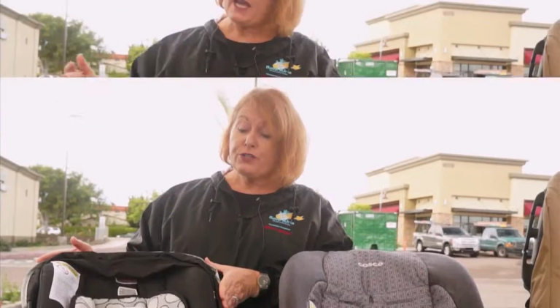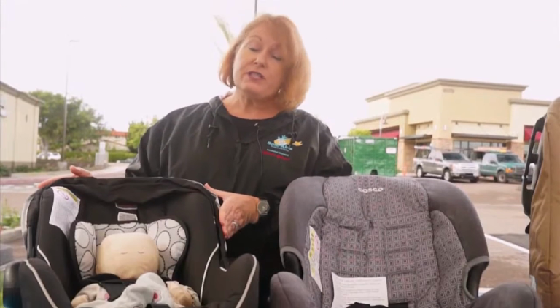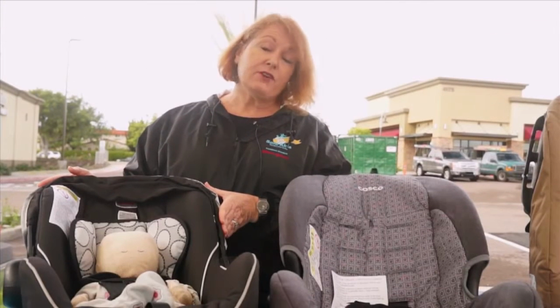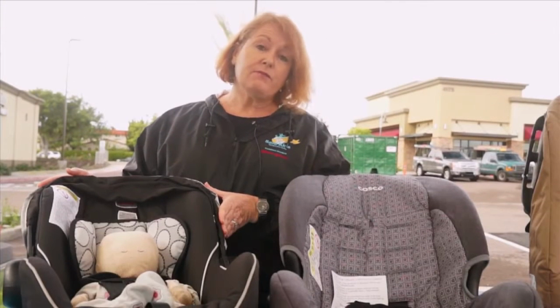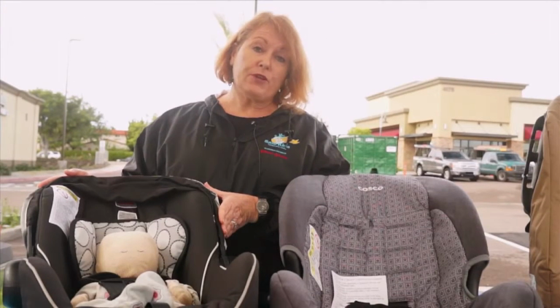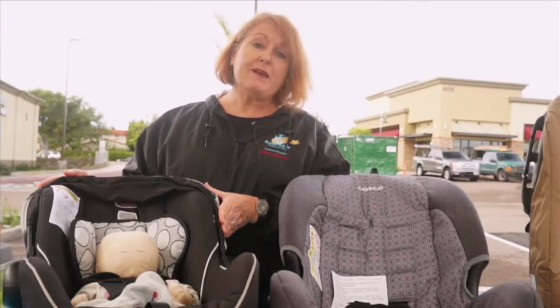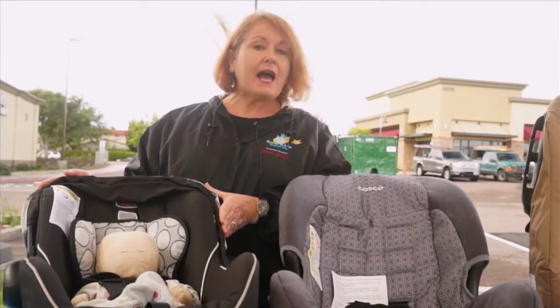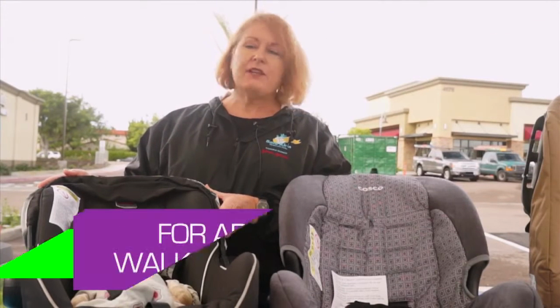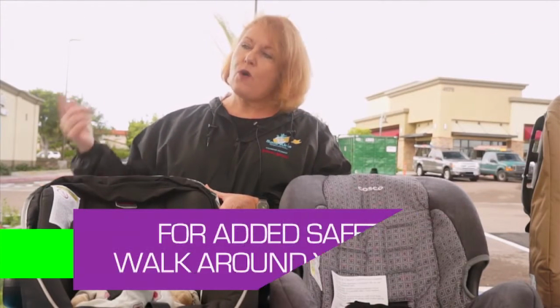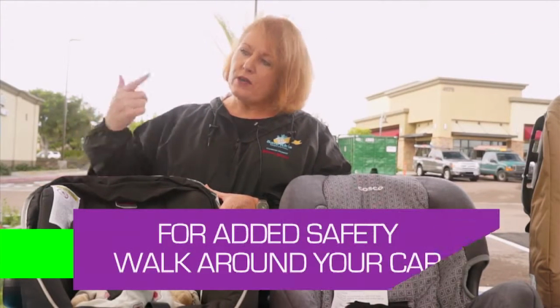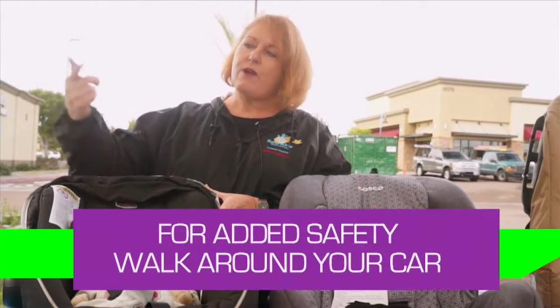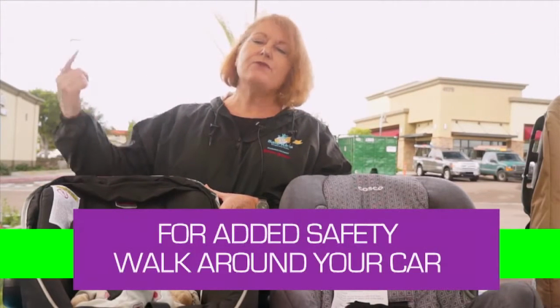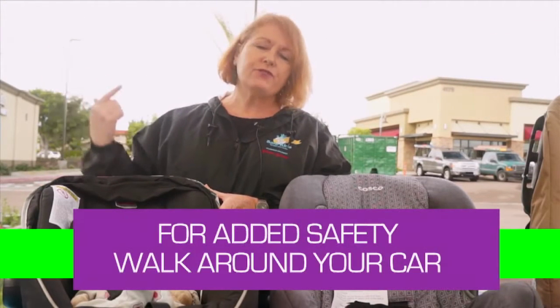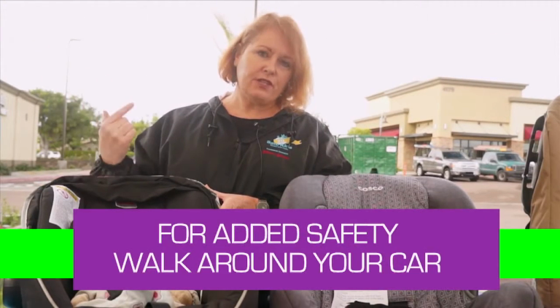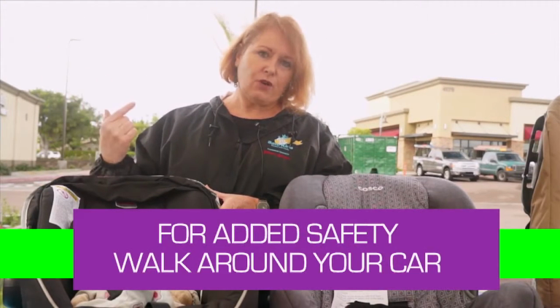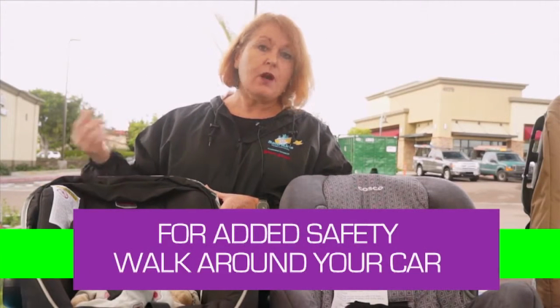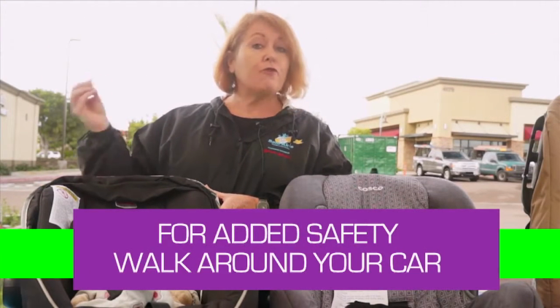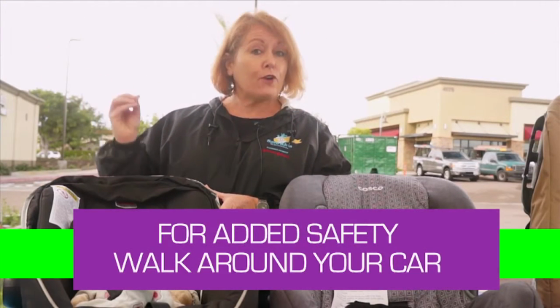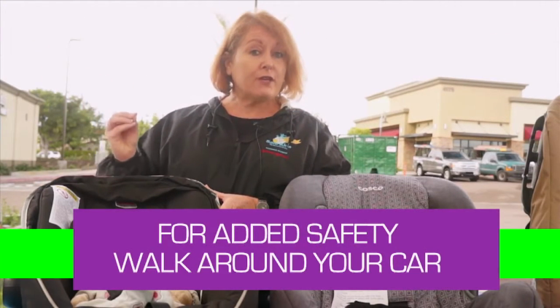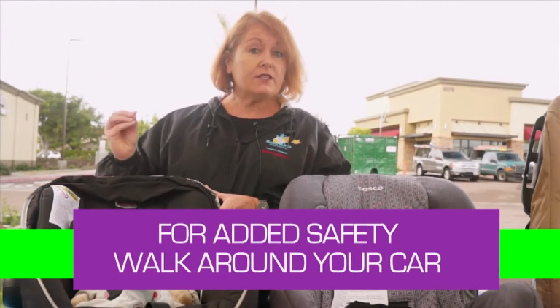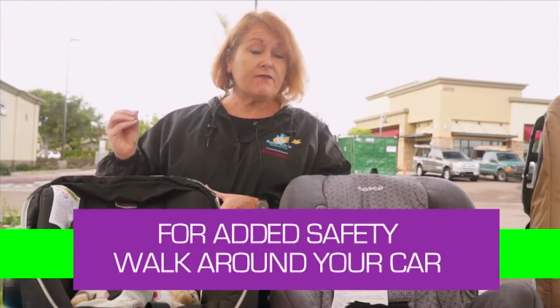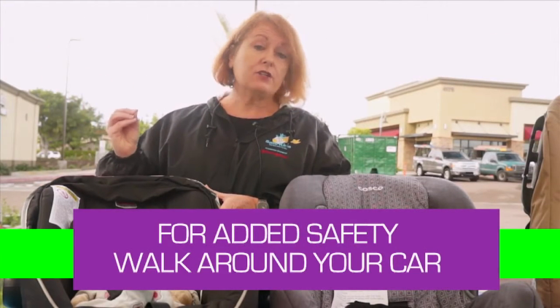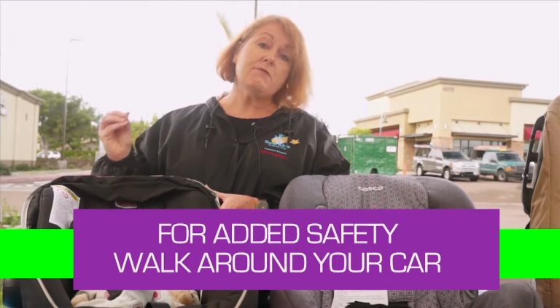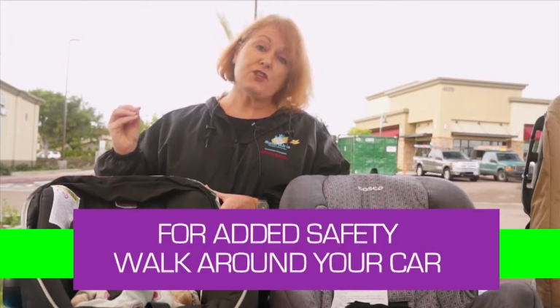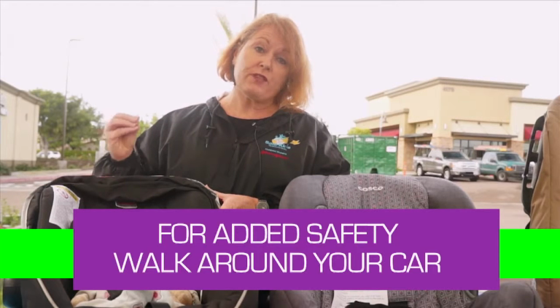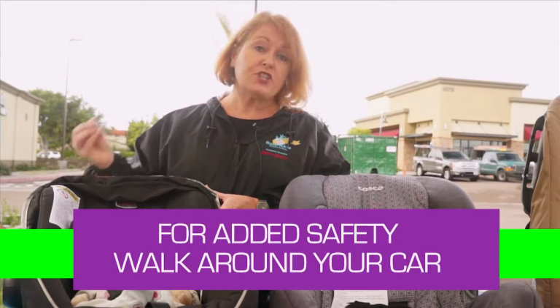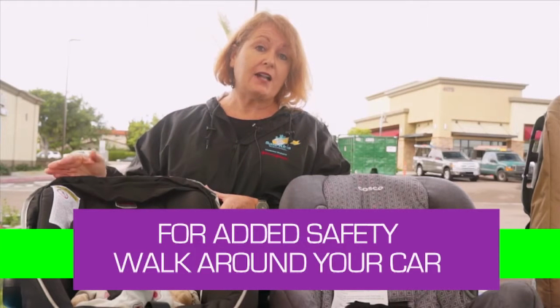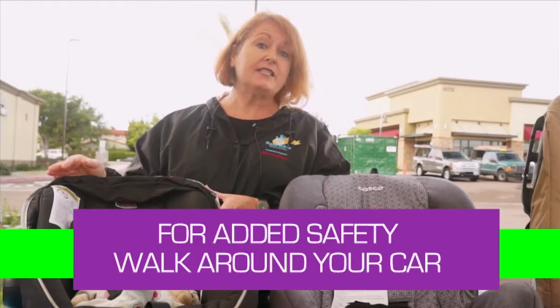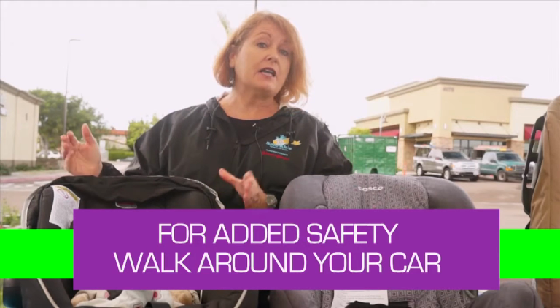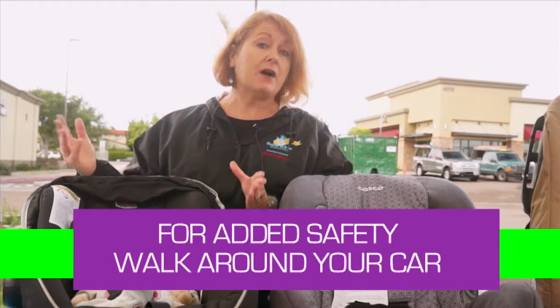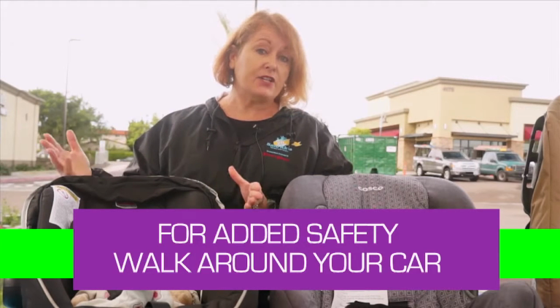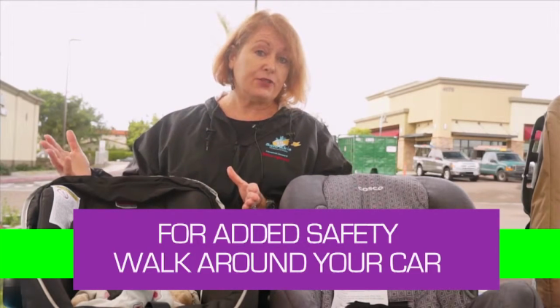It's very important to make a habit of walking around your vehicle before you get into that vehicle, to make sure that a child is not behind you.